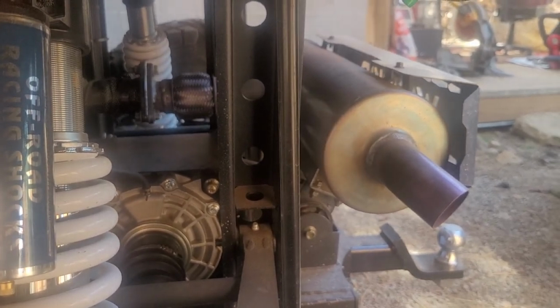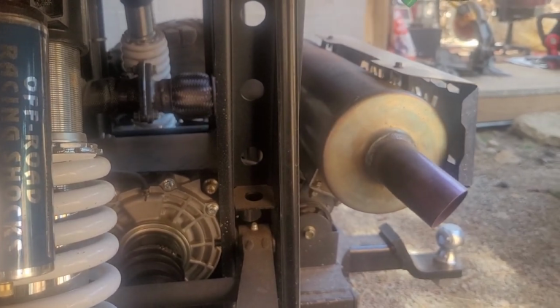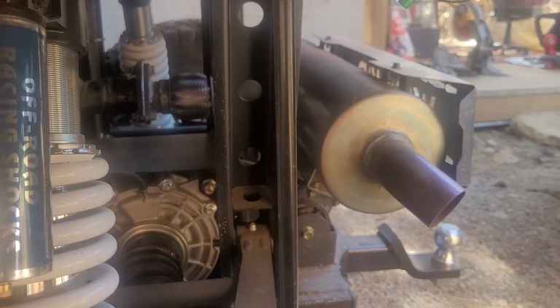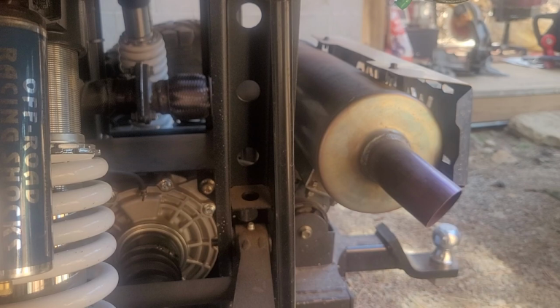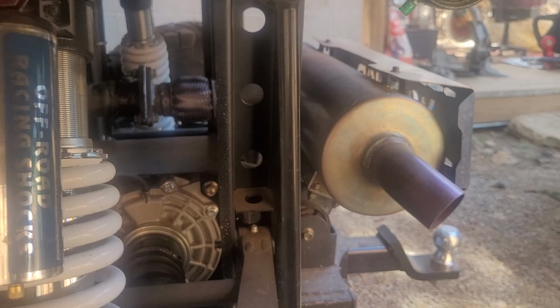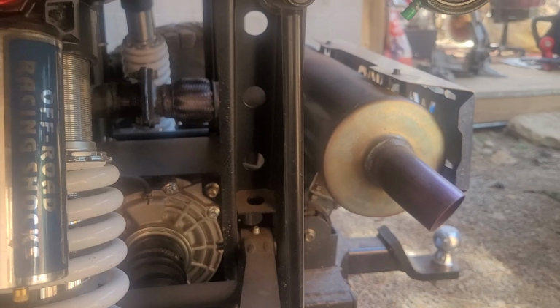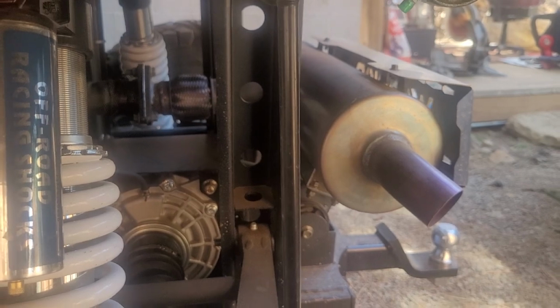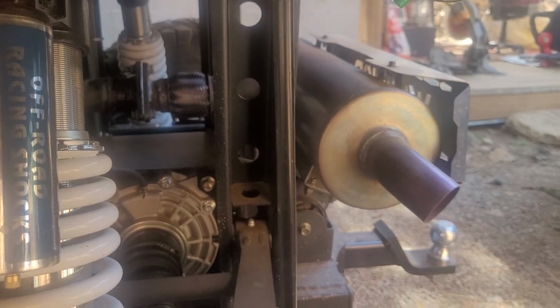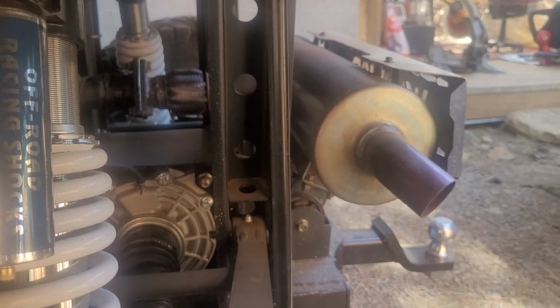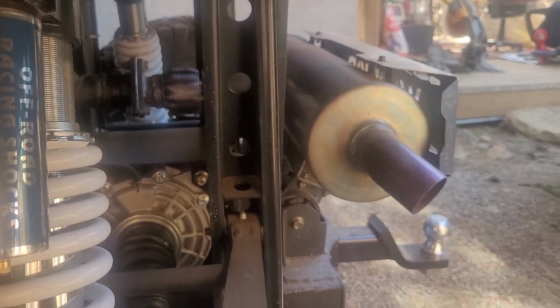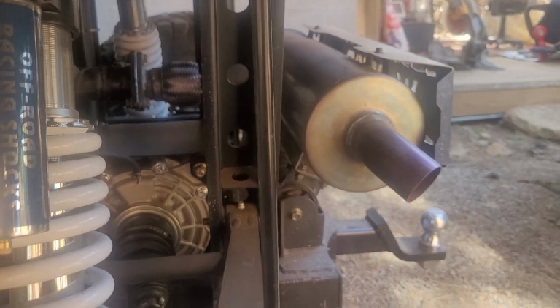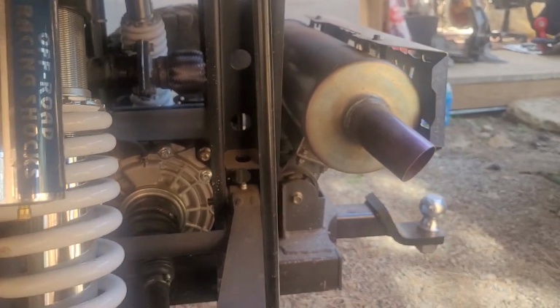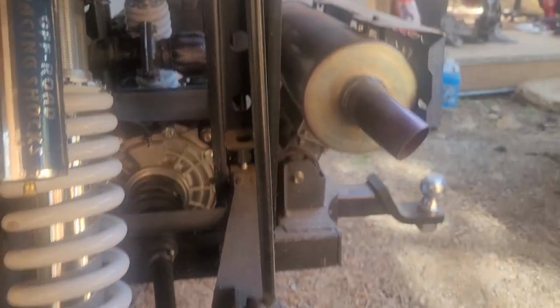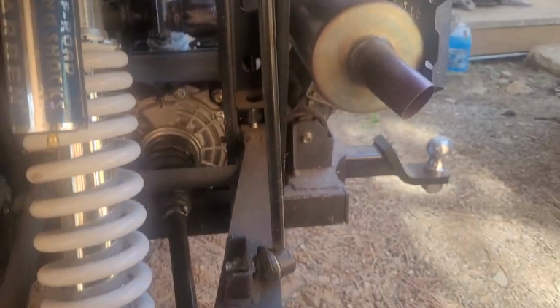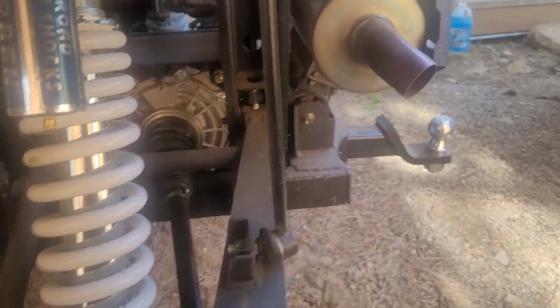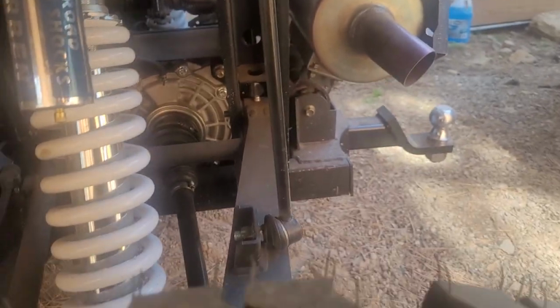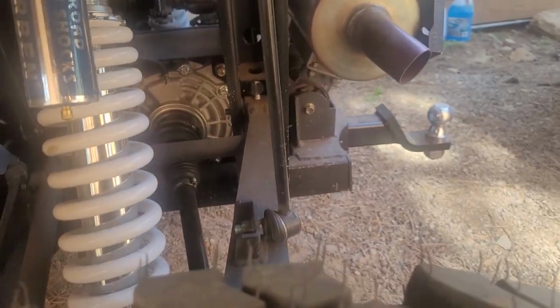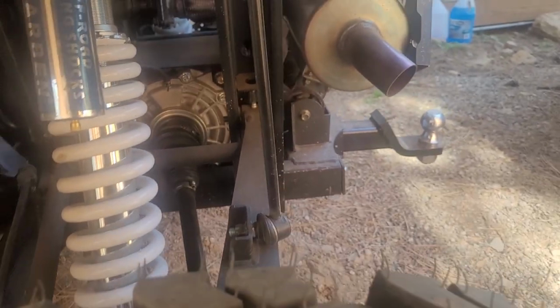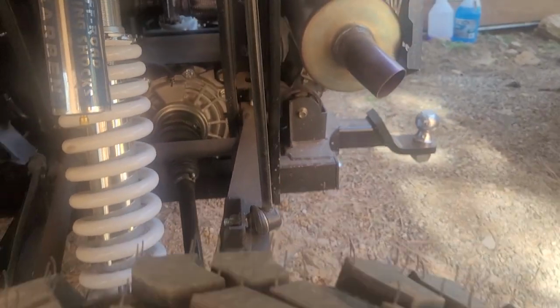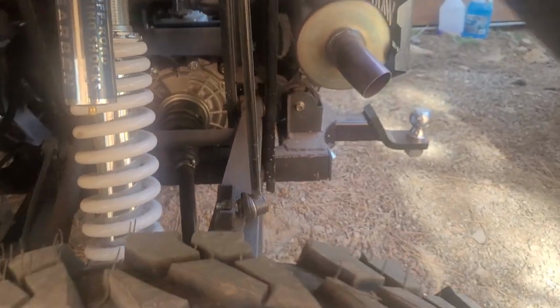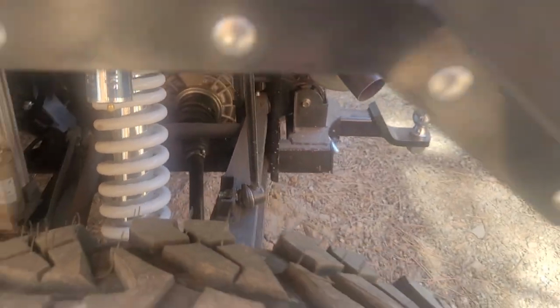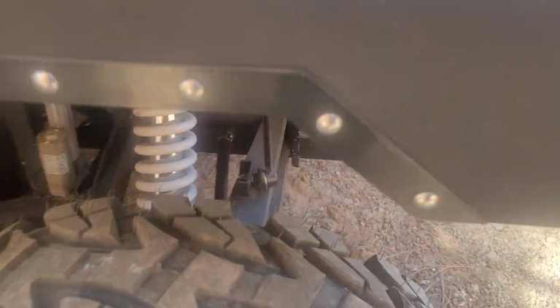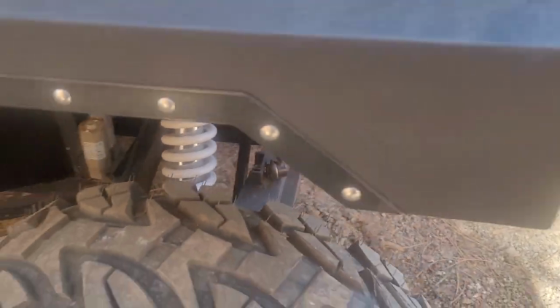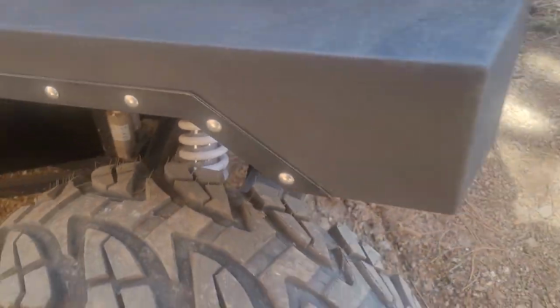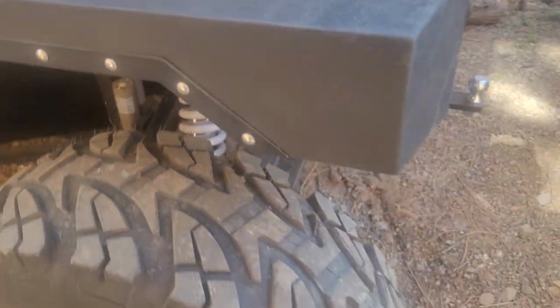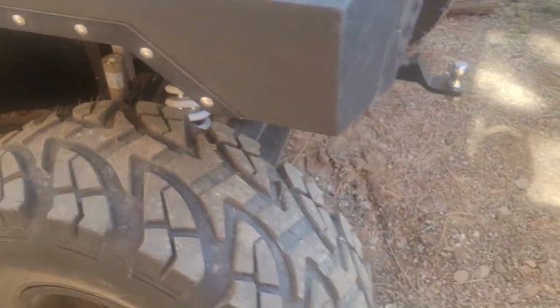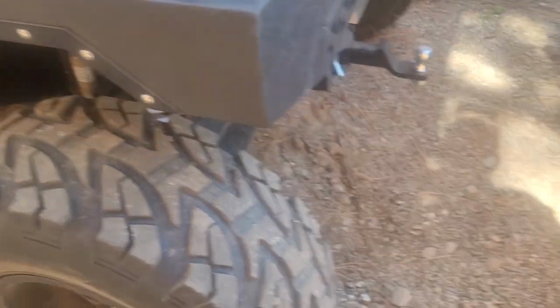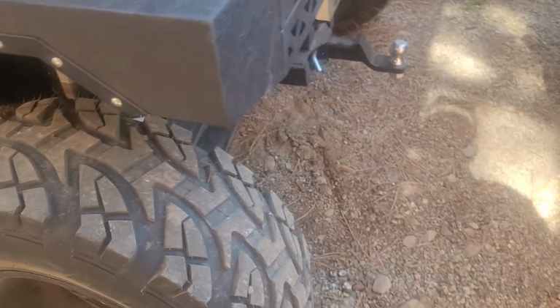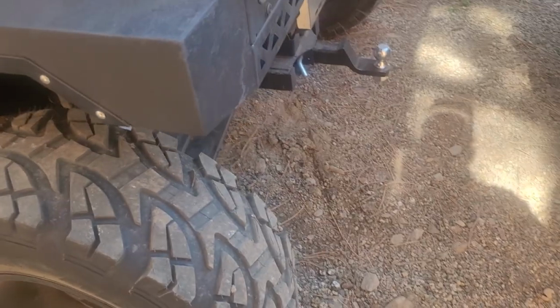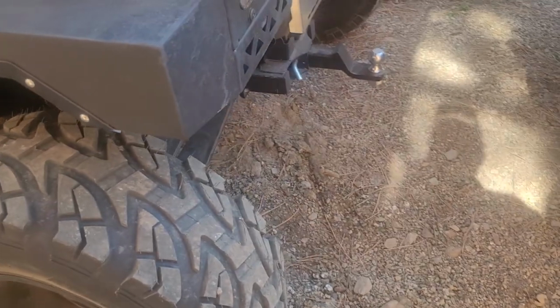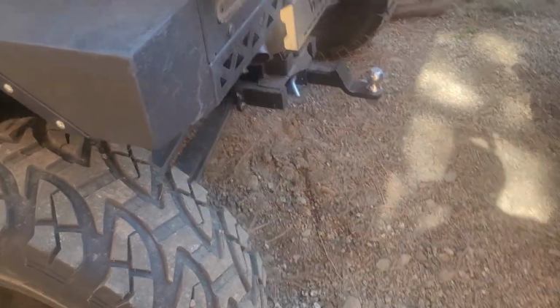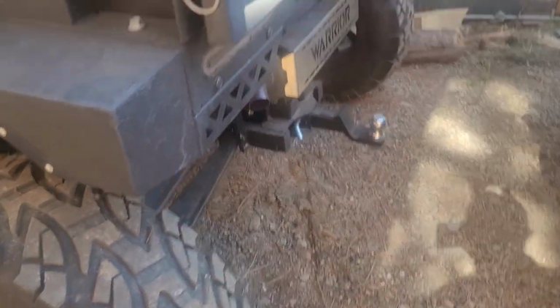the whole muffler was glowing cherry red. And again, I just bought this thing.